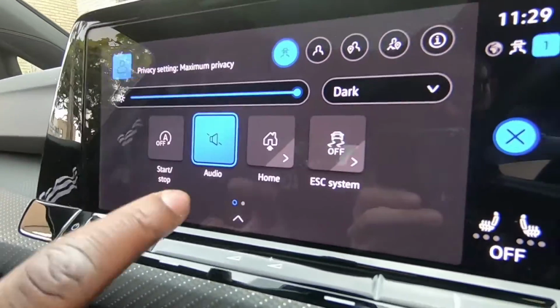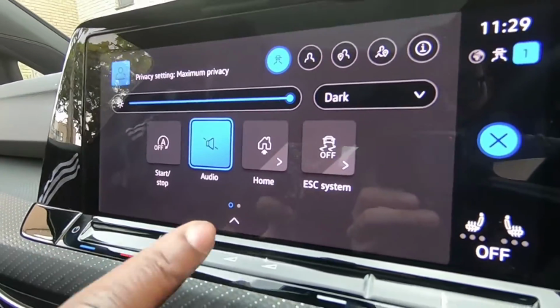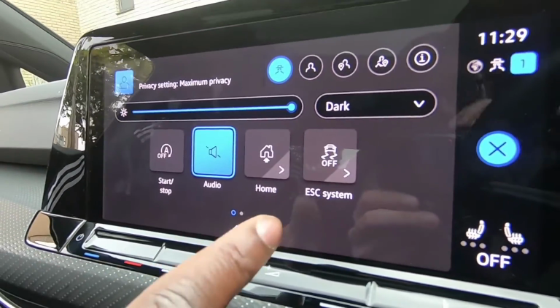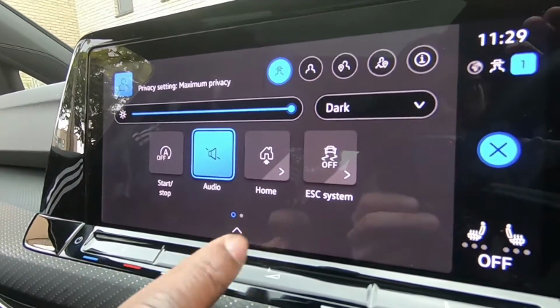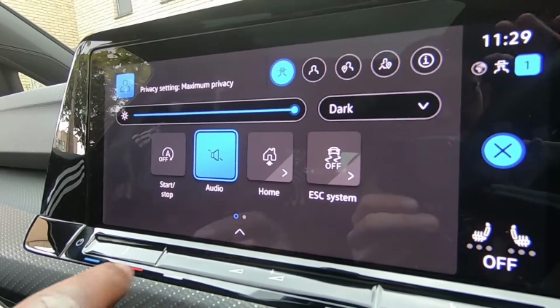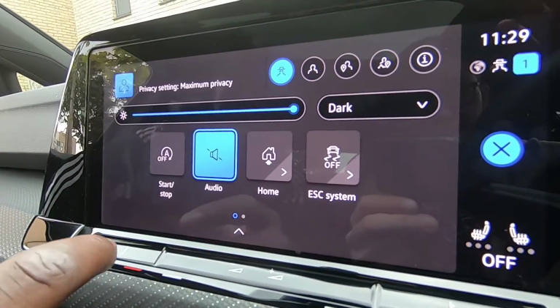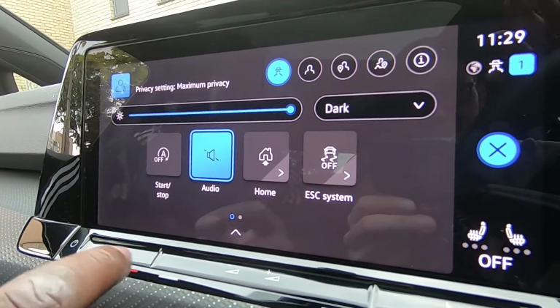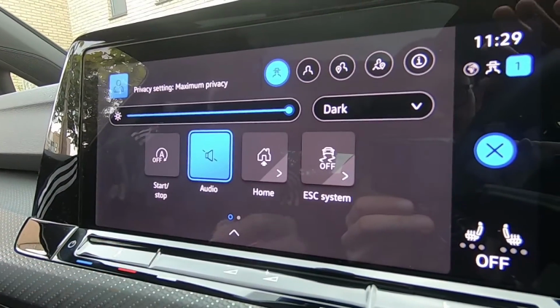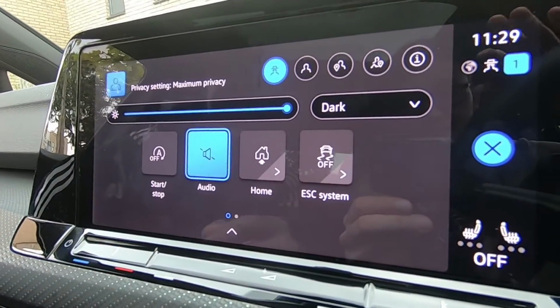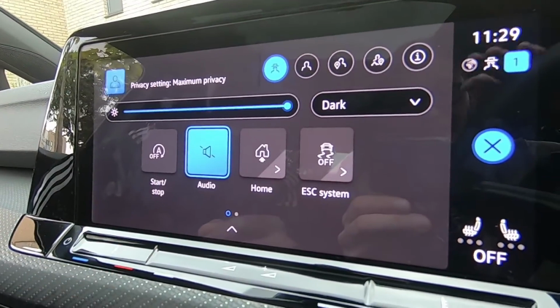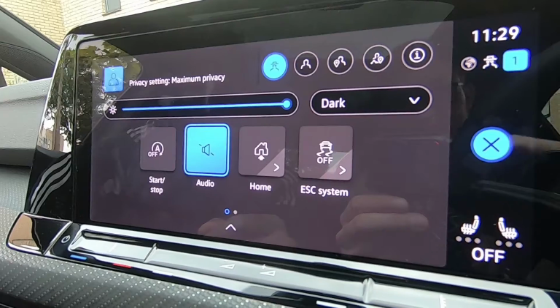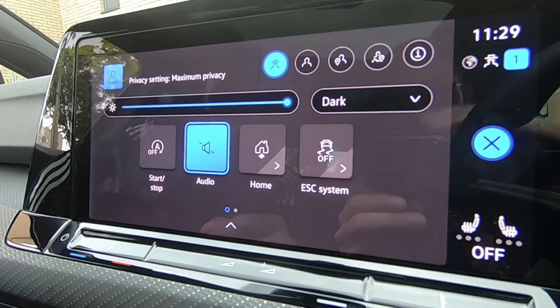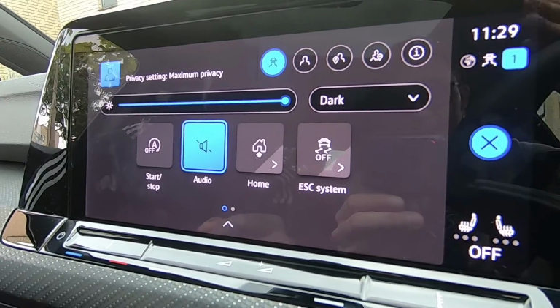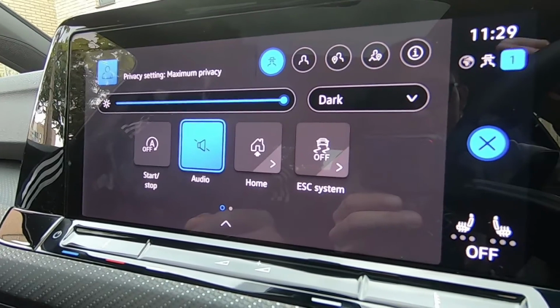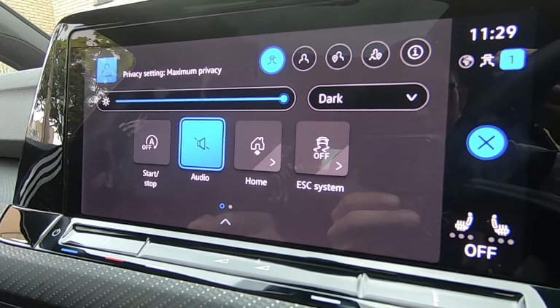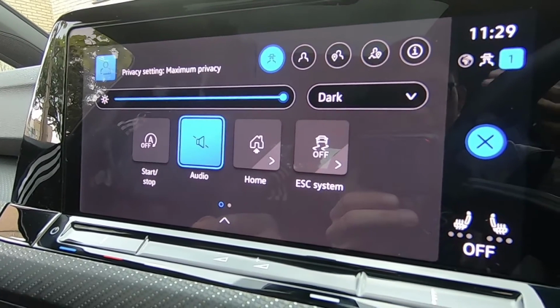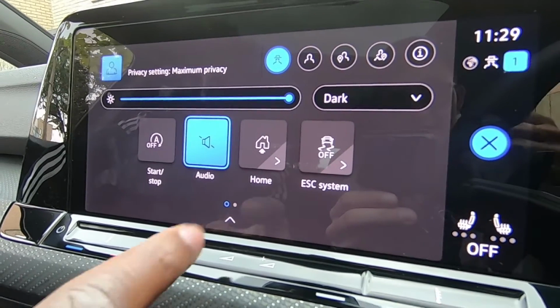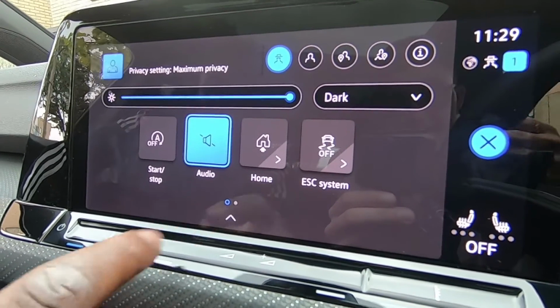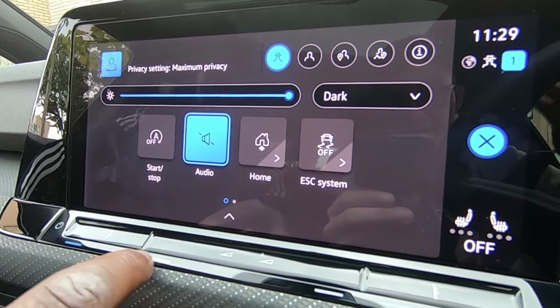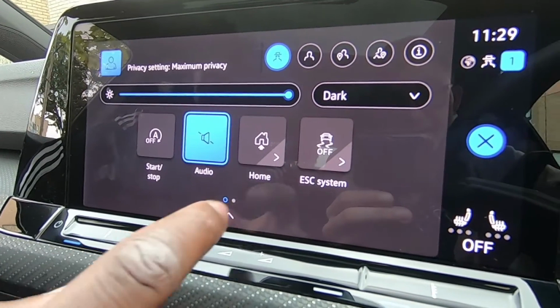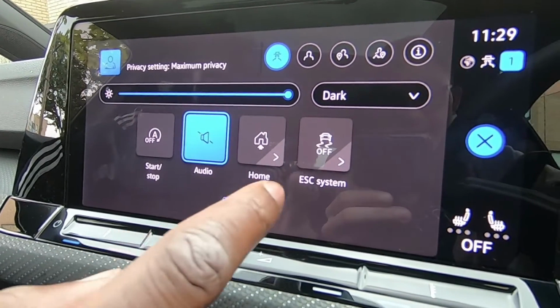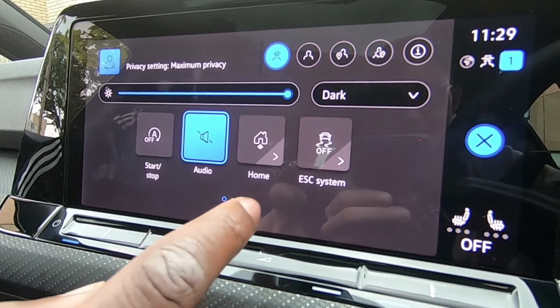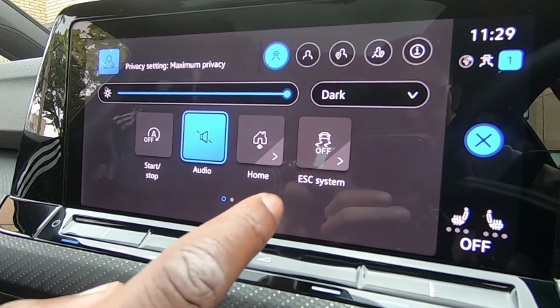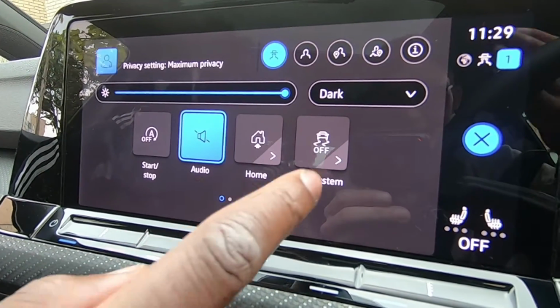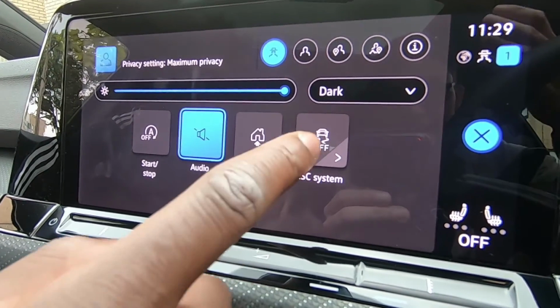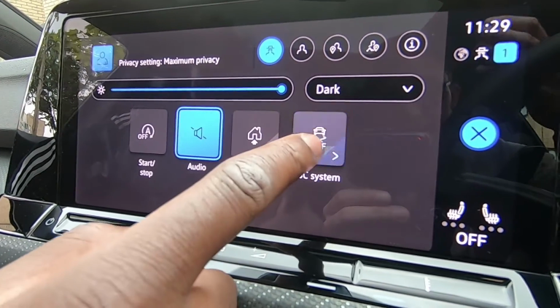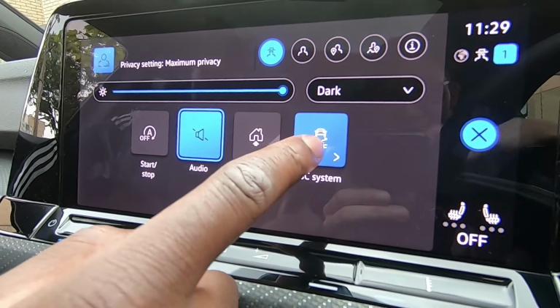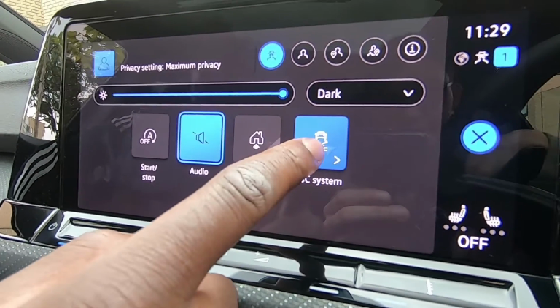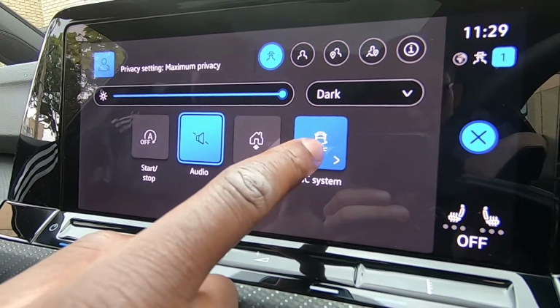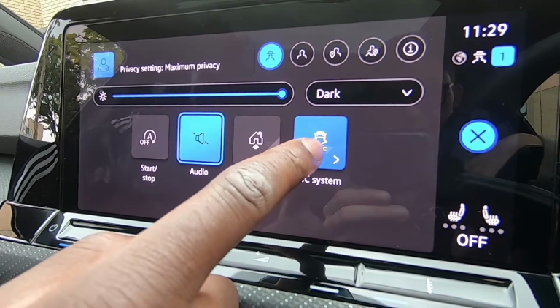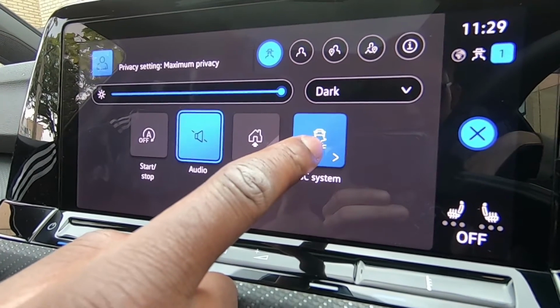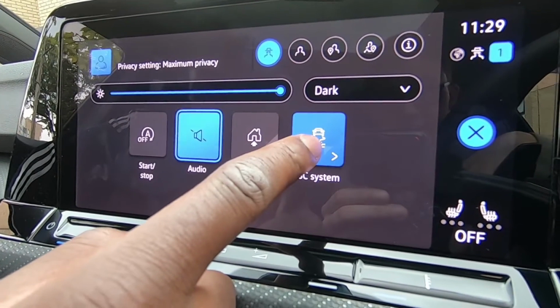I'll do a 30-second clip of how to put traction control pinned to your Golf 8R.